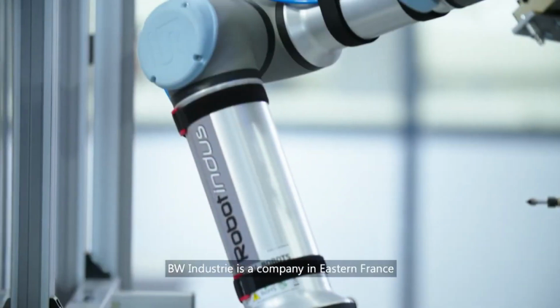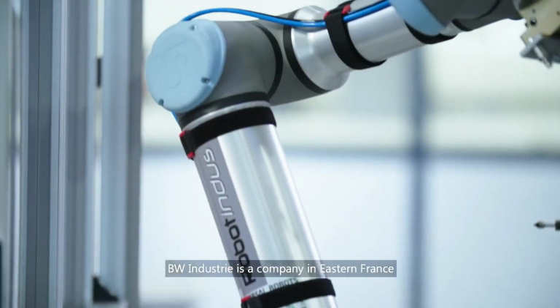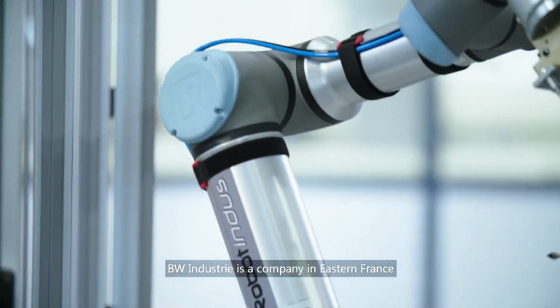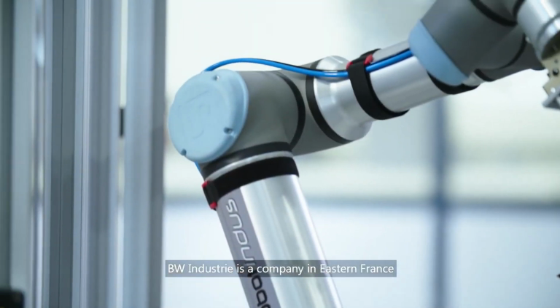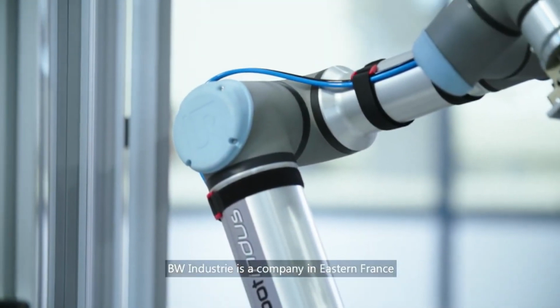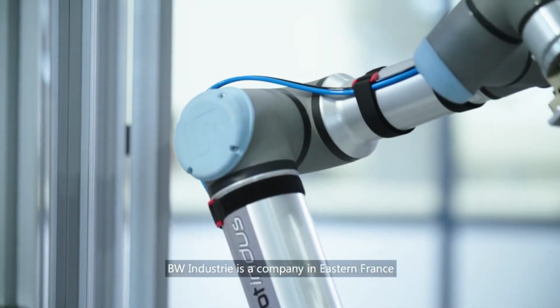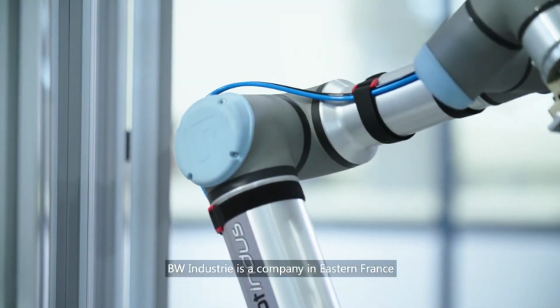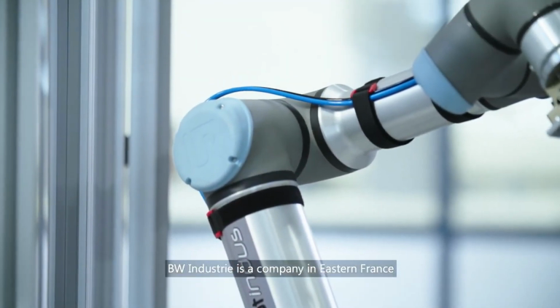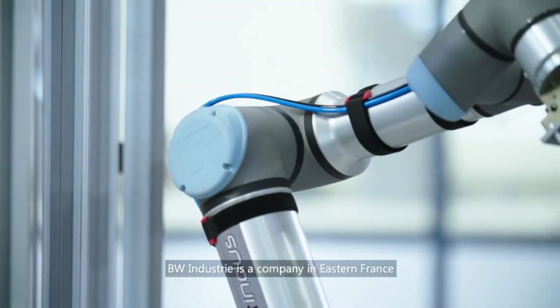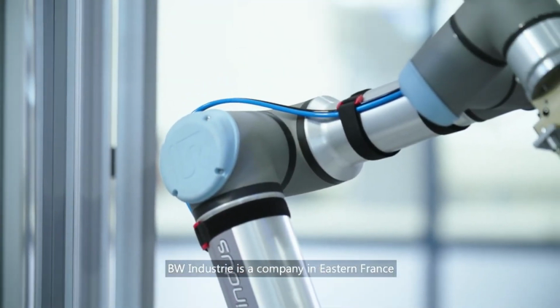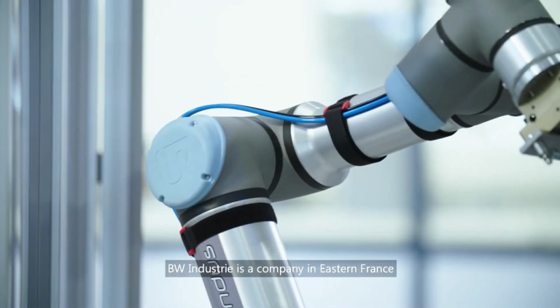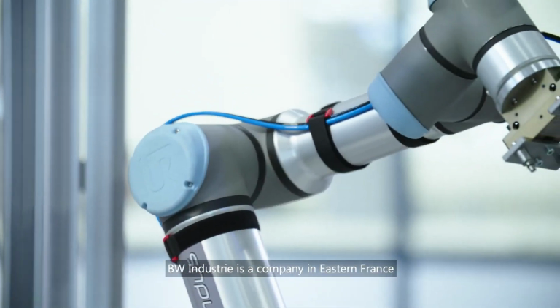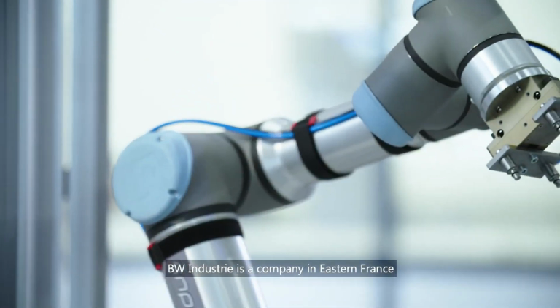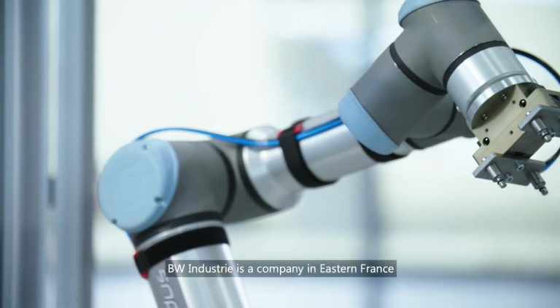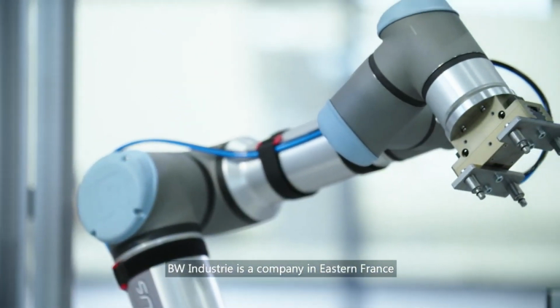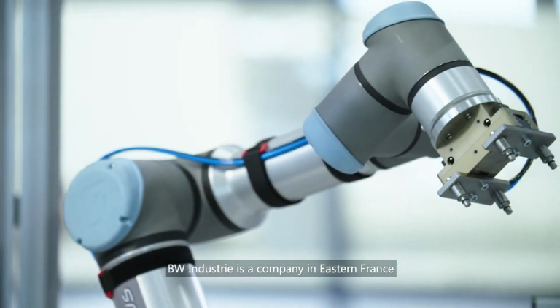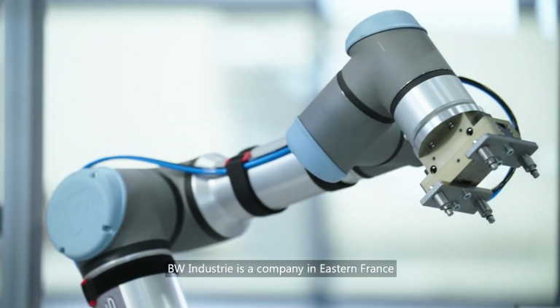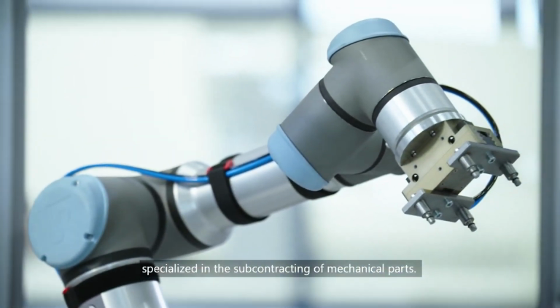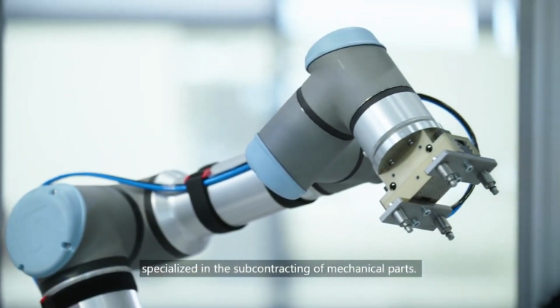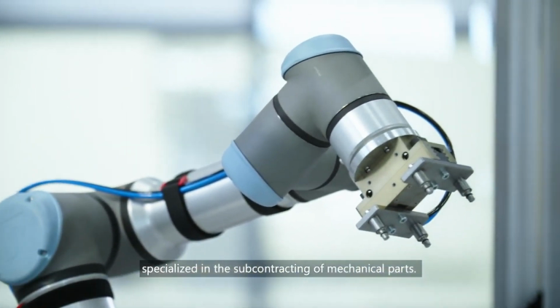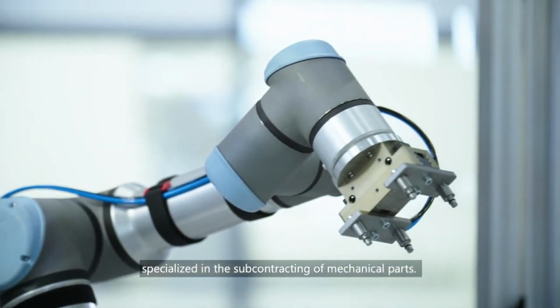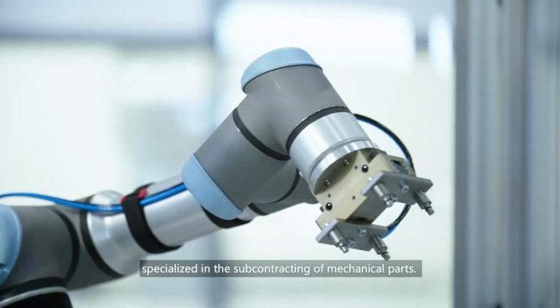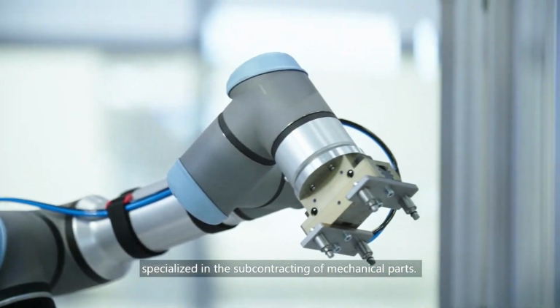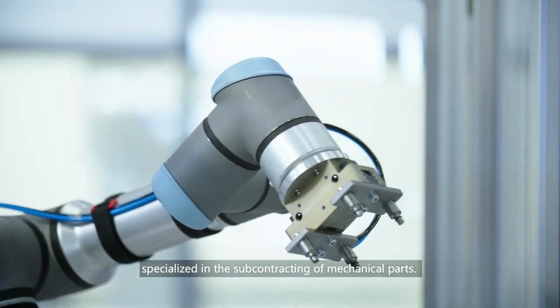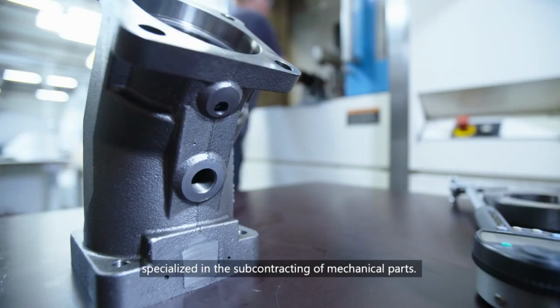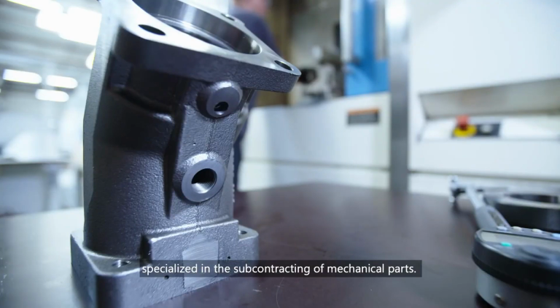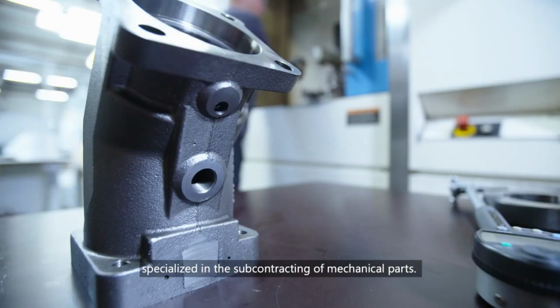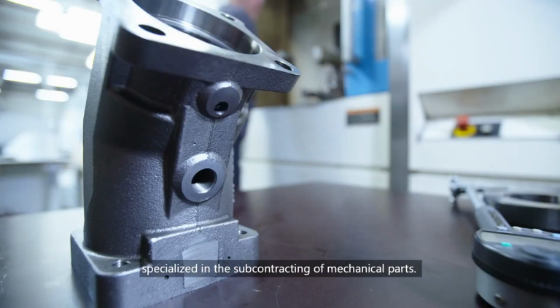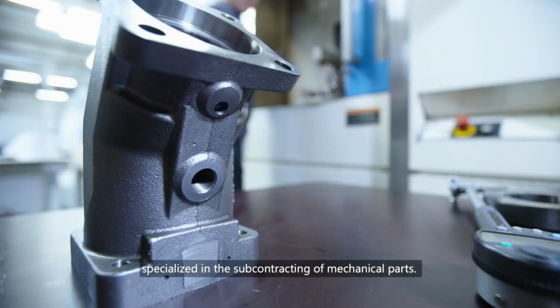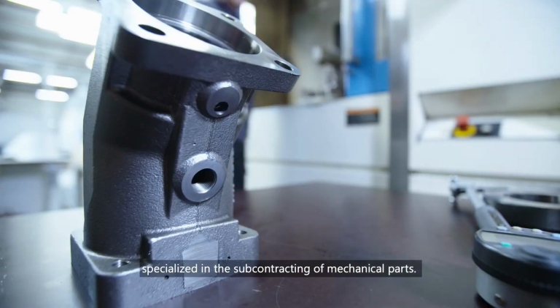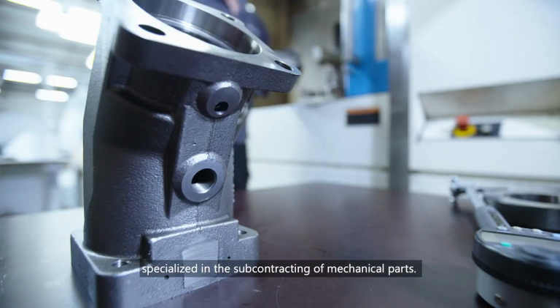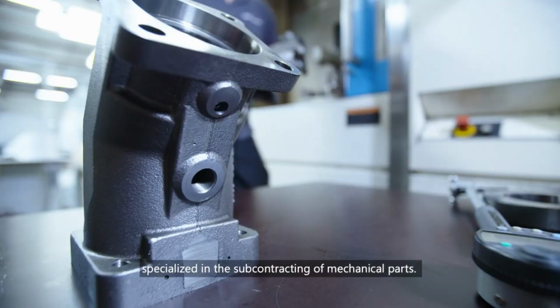BW Industries, a company in eastern France, specialized in the subcontracting of mechanical parts.